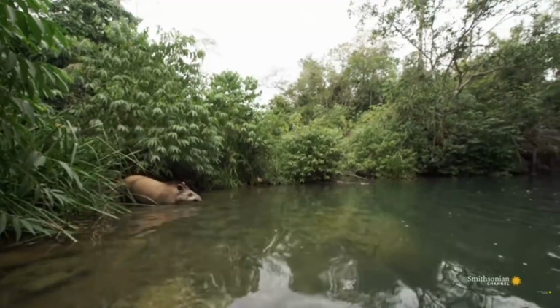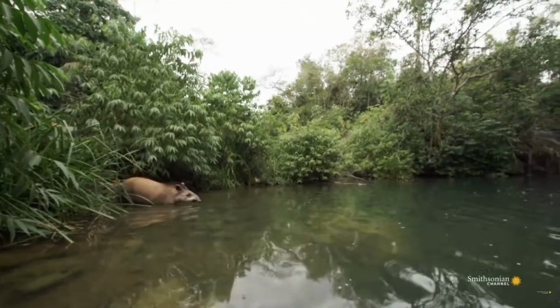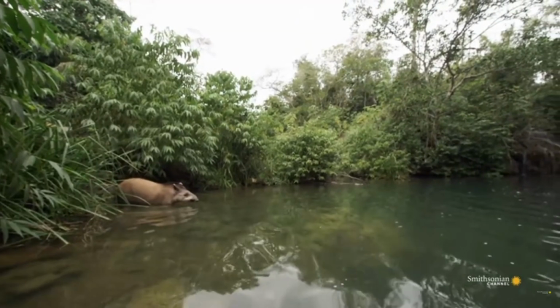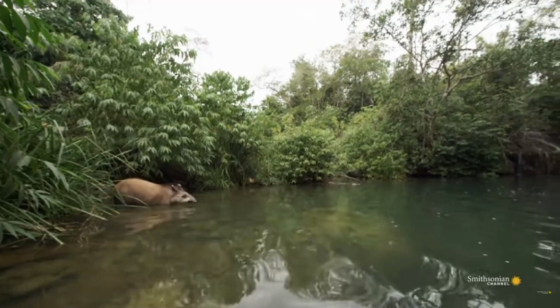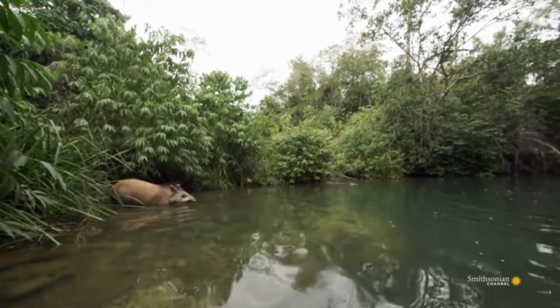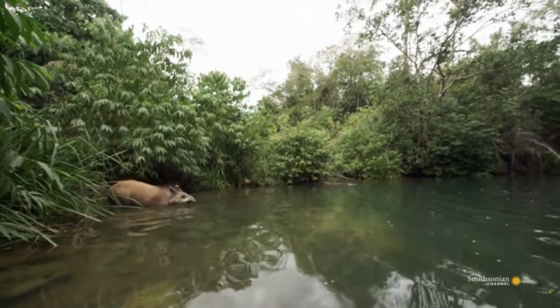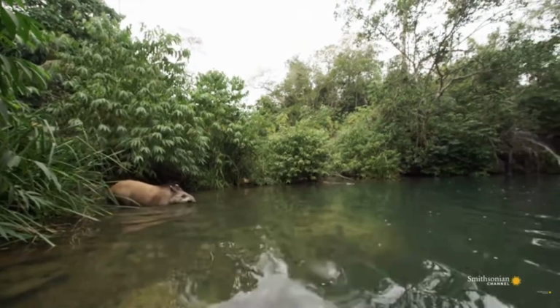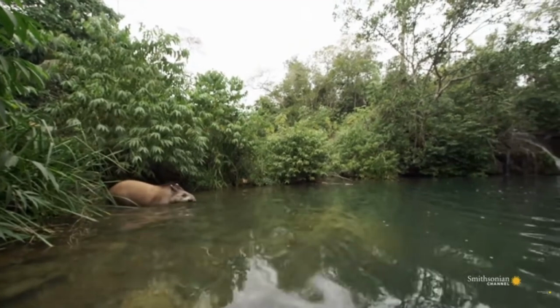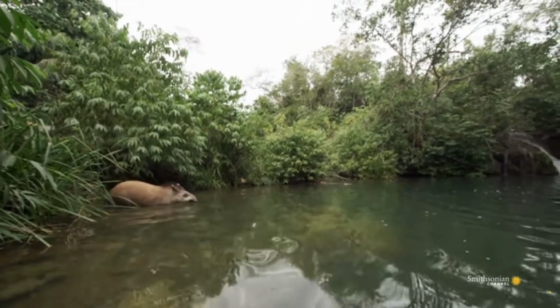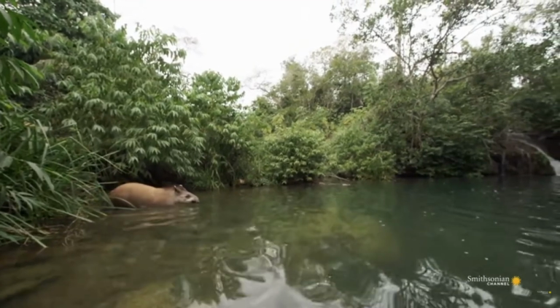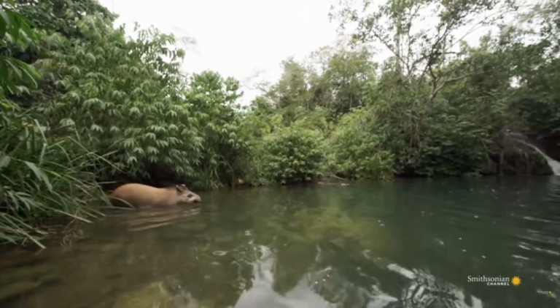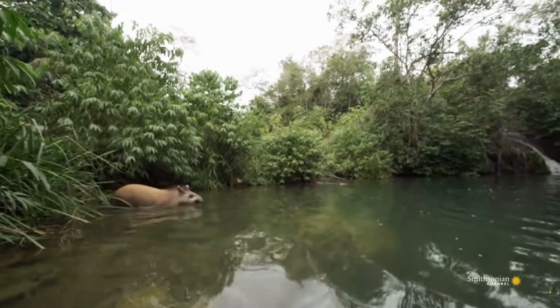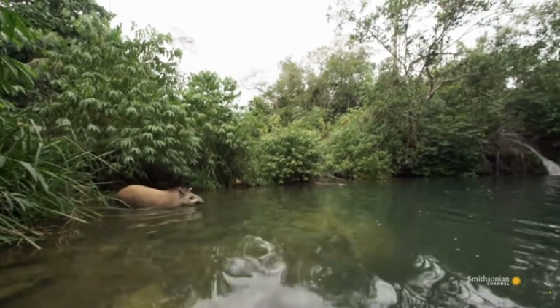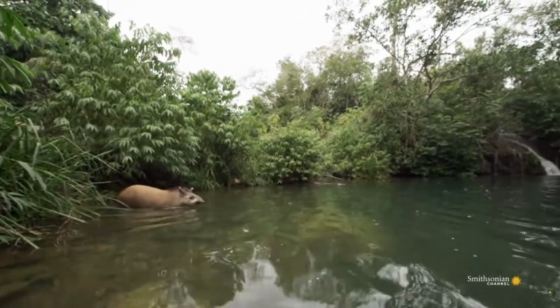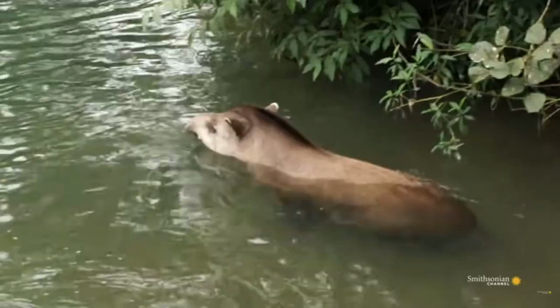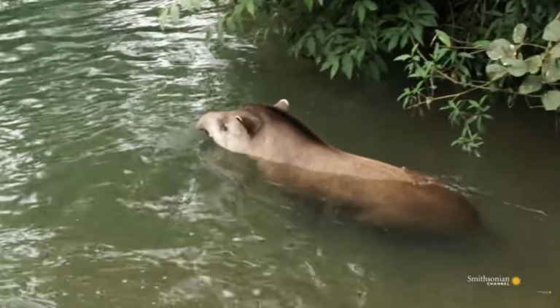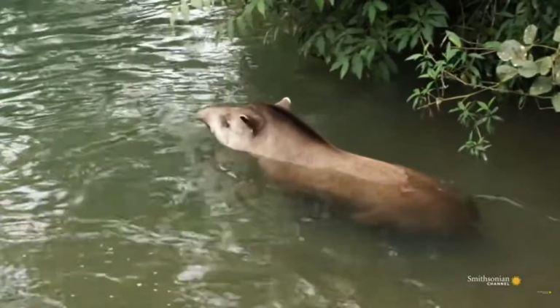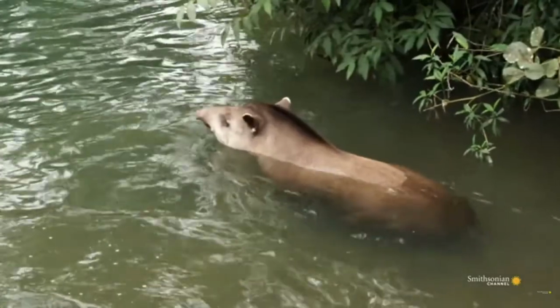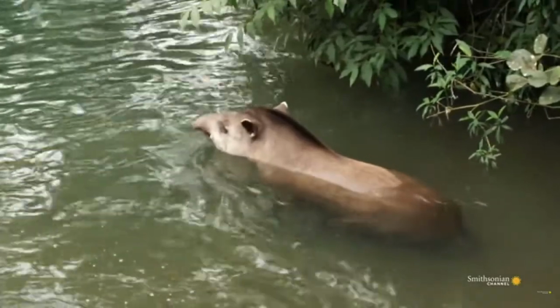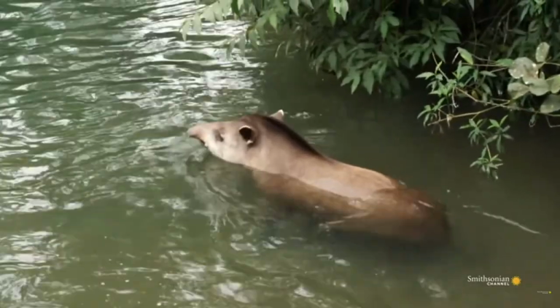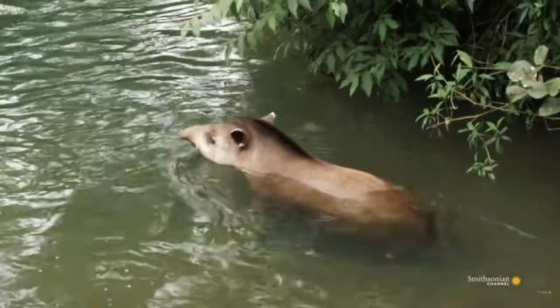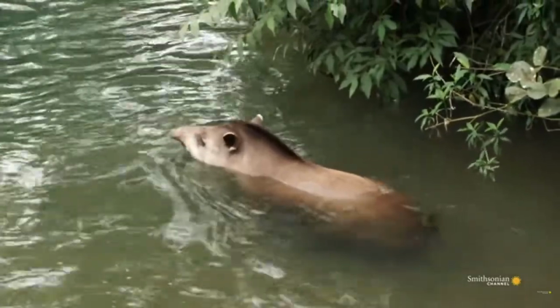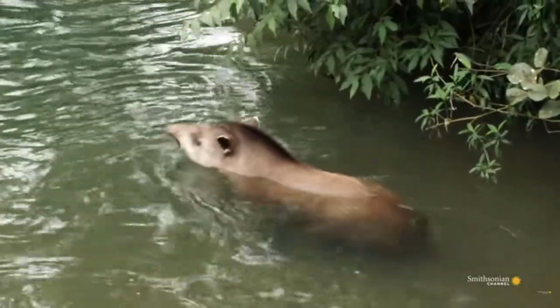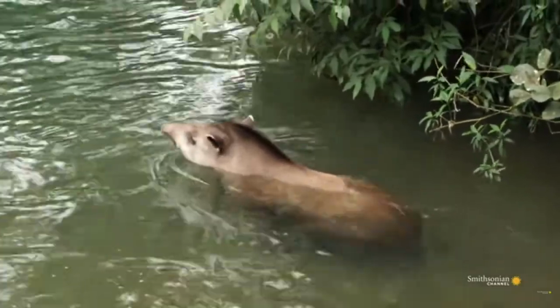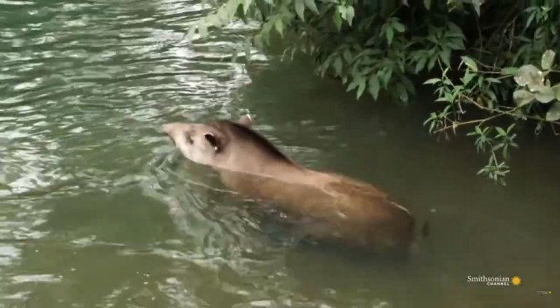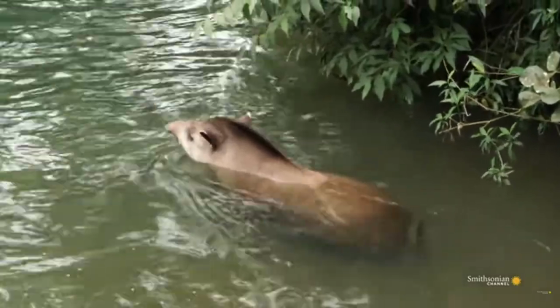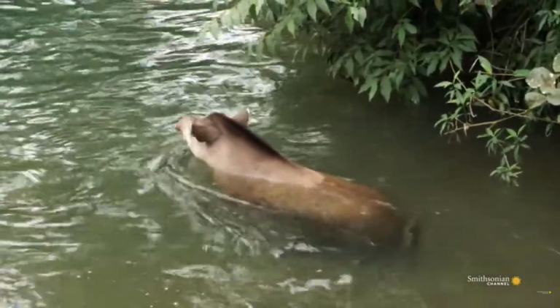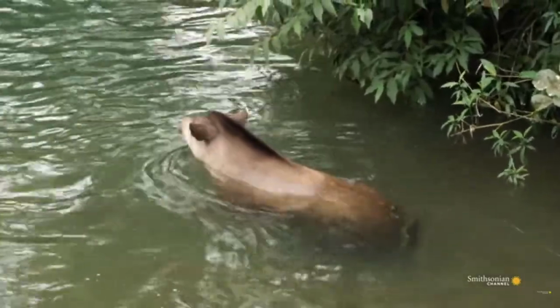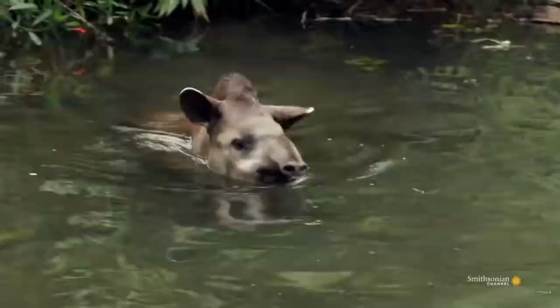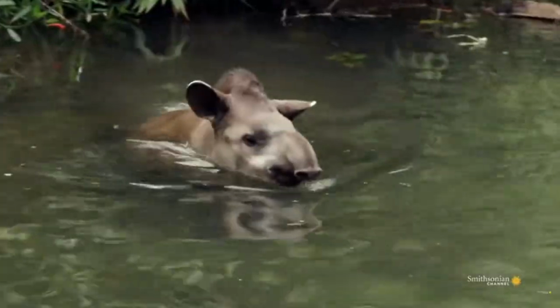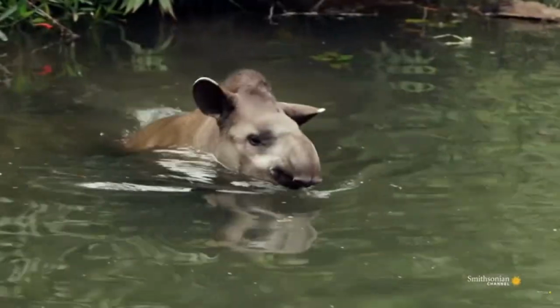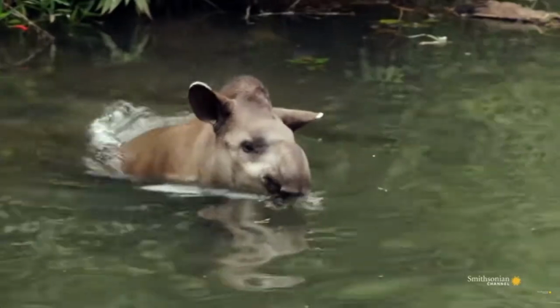These animals are excellent swimmers and spend plenty of time in and around the waterways of their respective habitats.